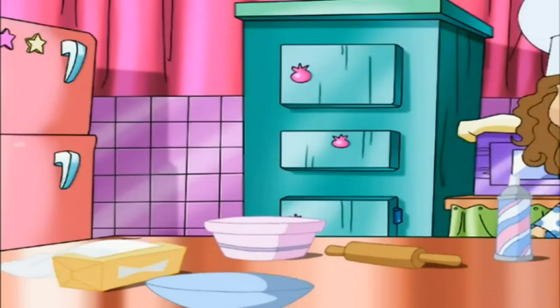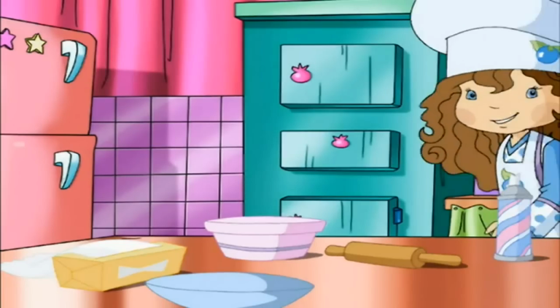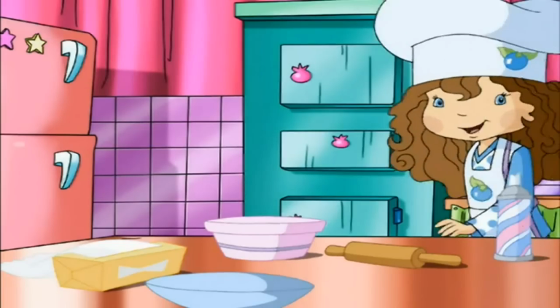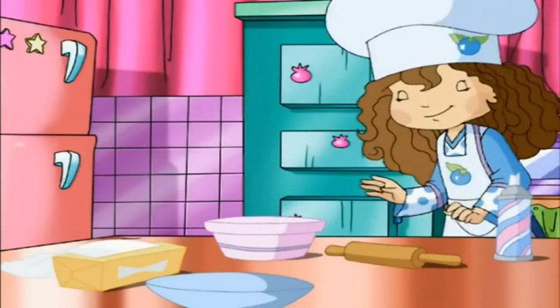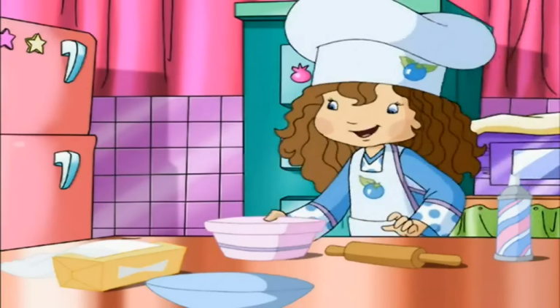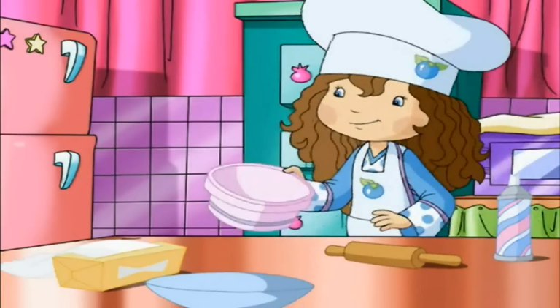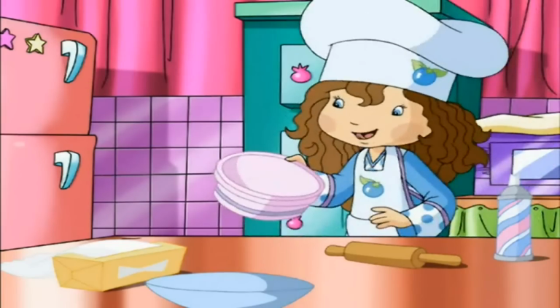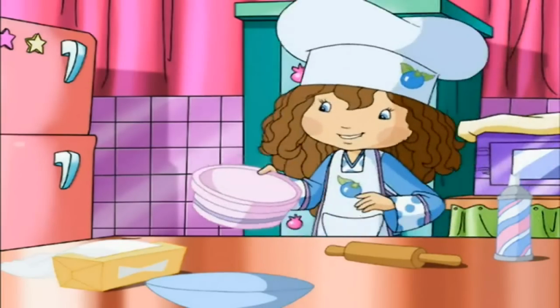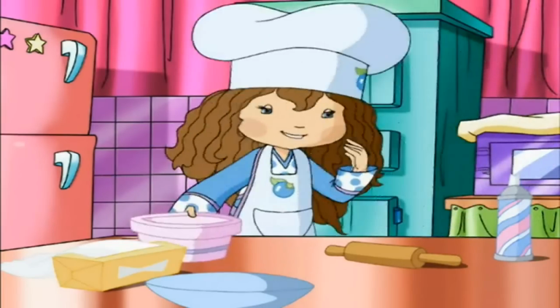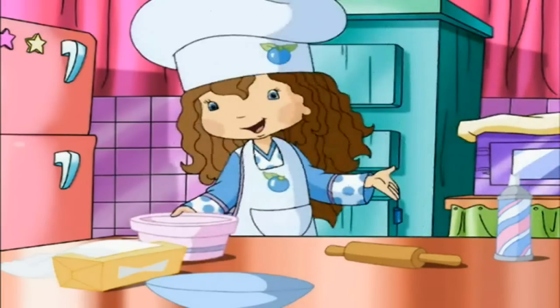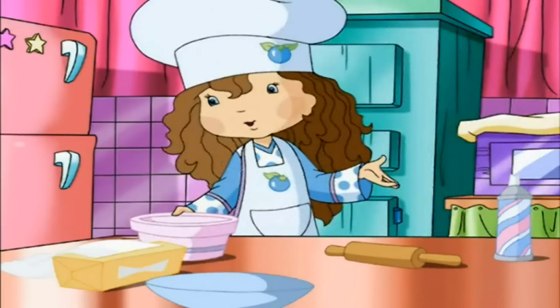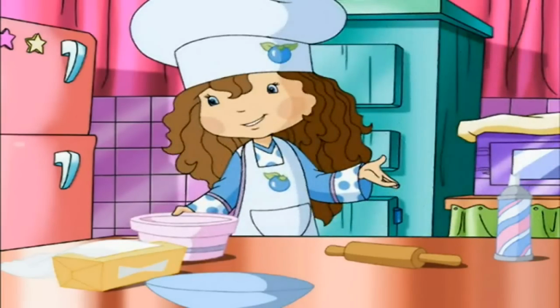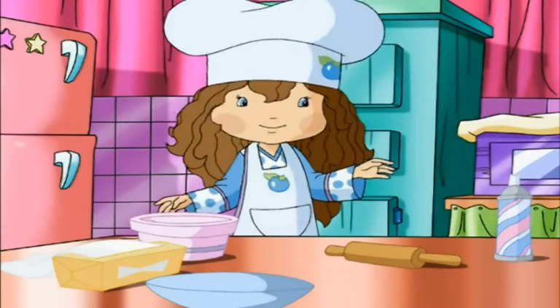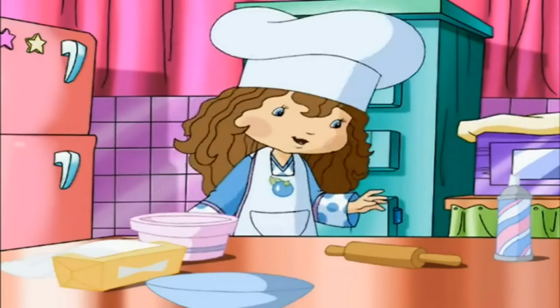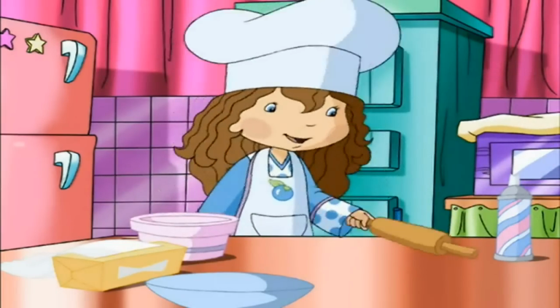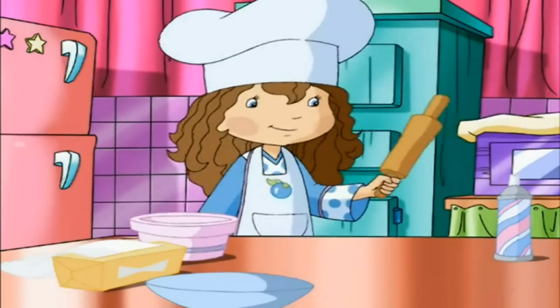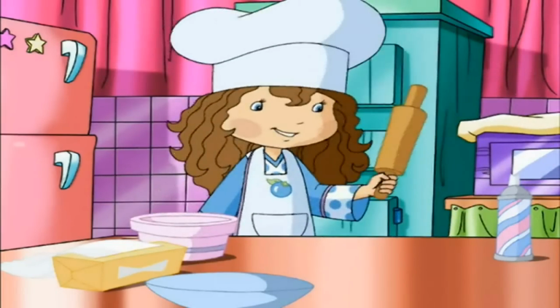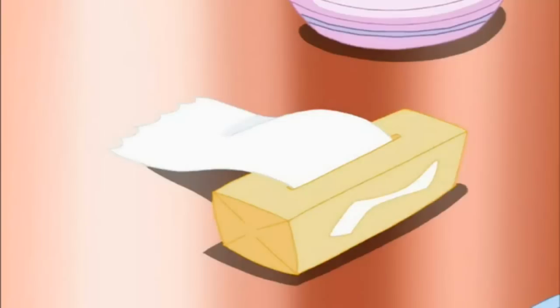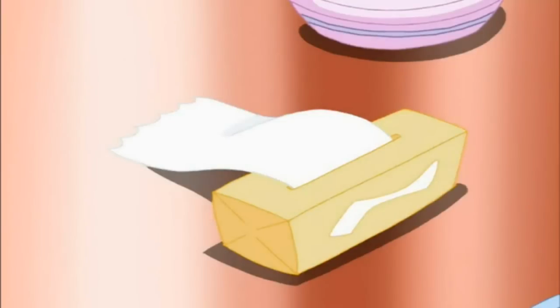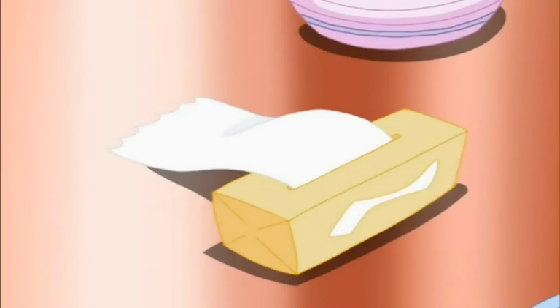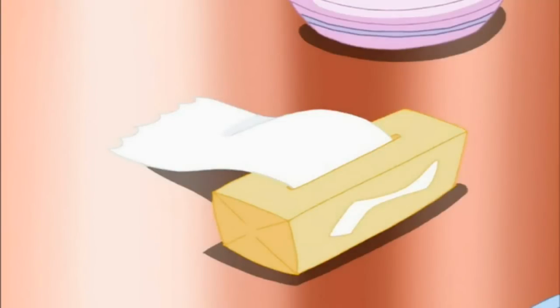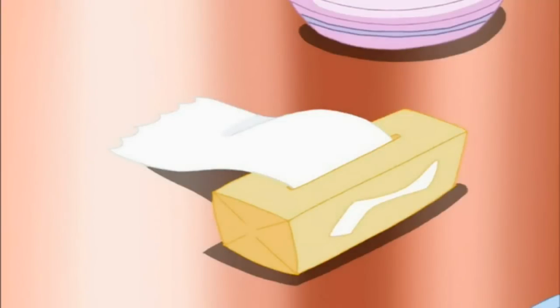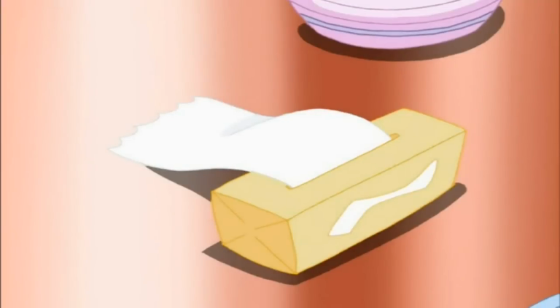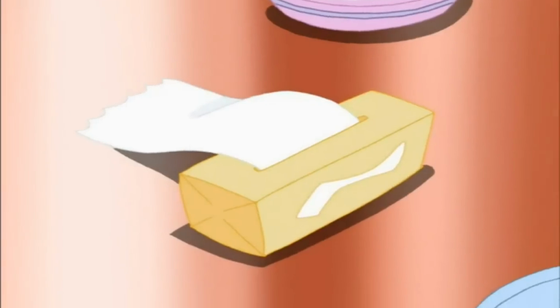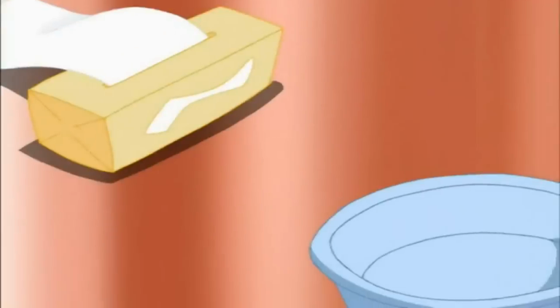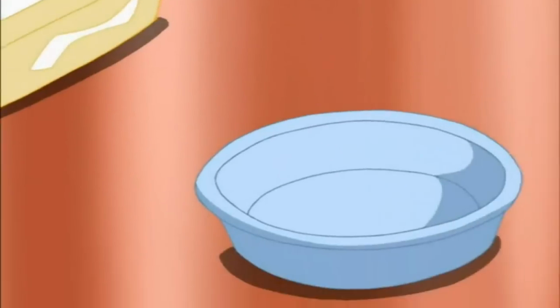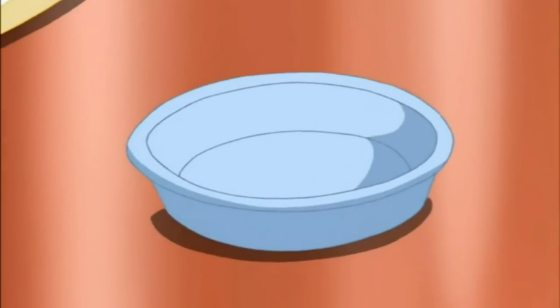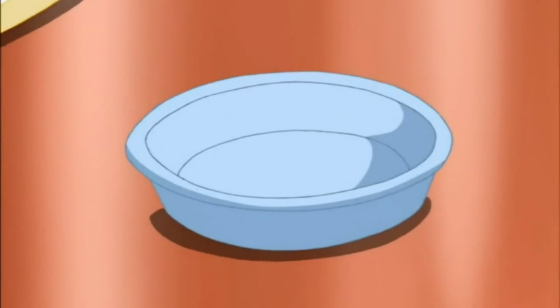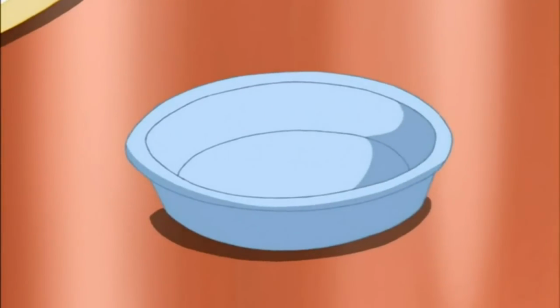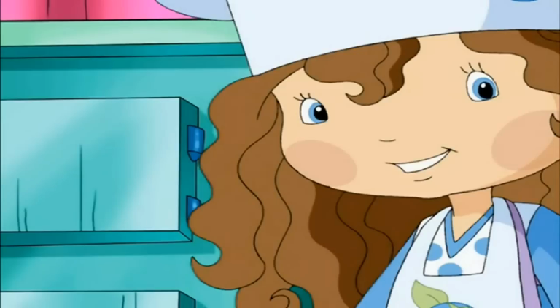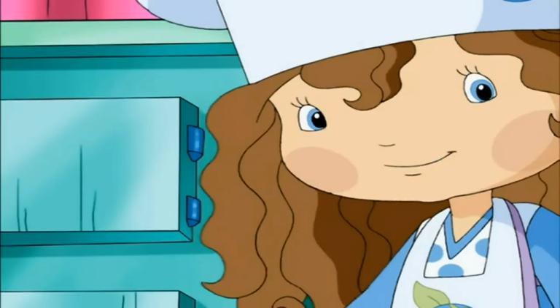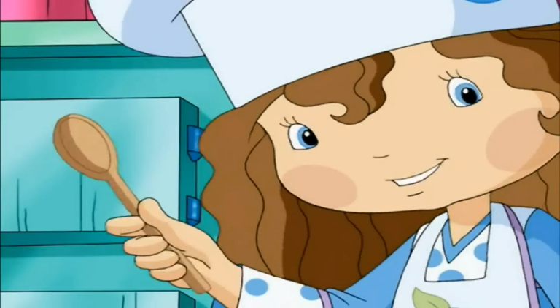We'll need a medium-sized bowl that can go in the microwave, and a rolling pin, some wax paper, a 9-inch pie plate, and a spoon.